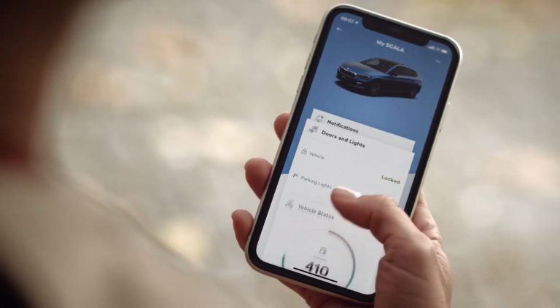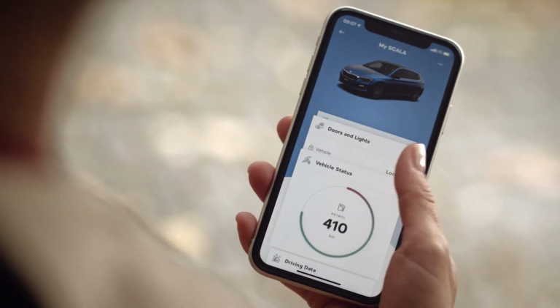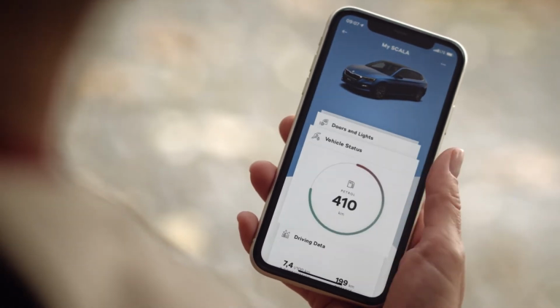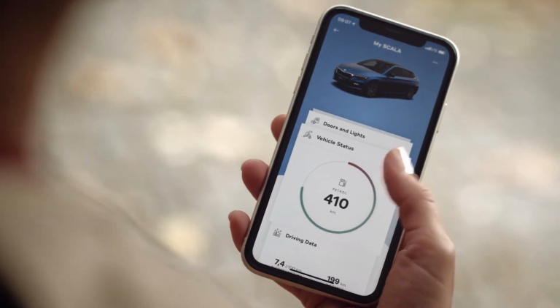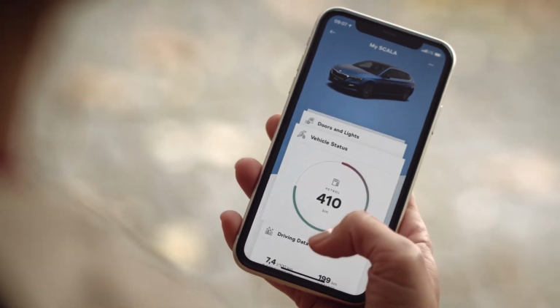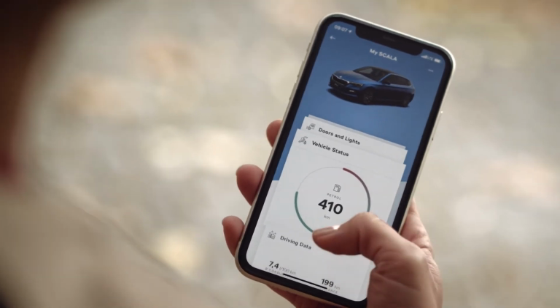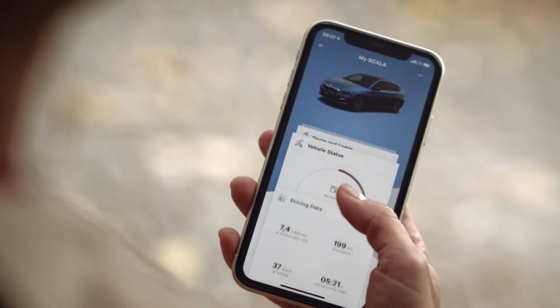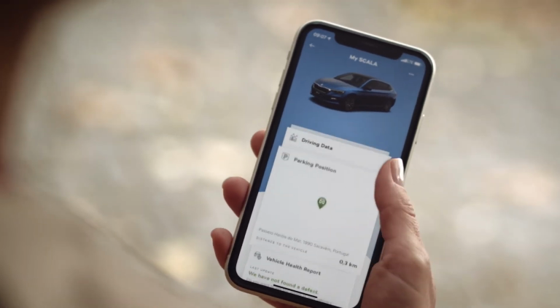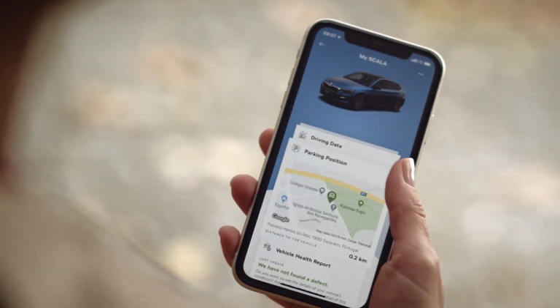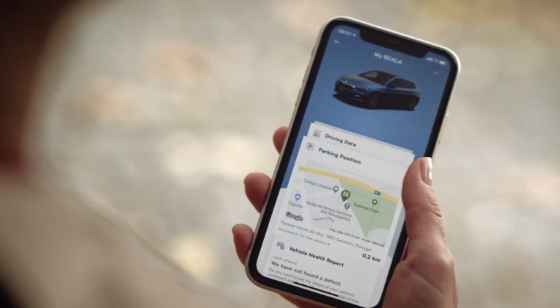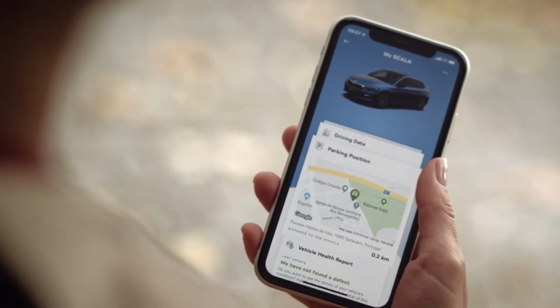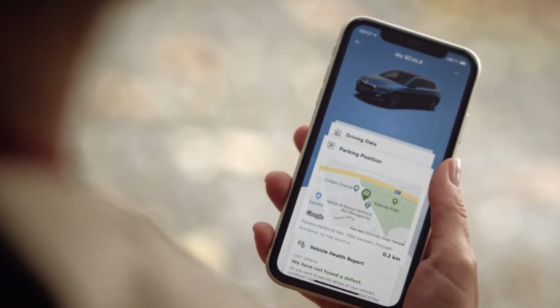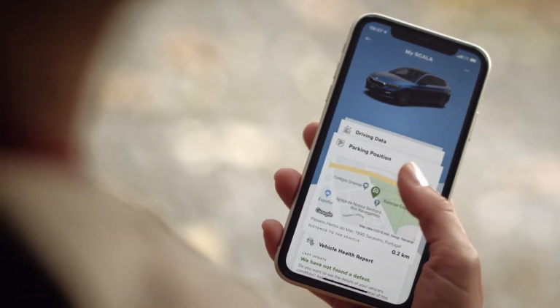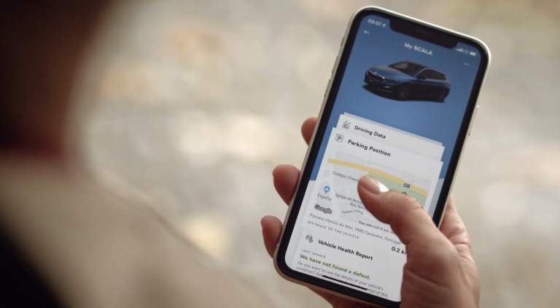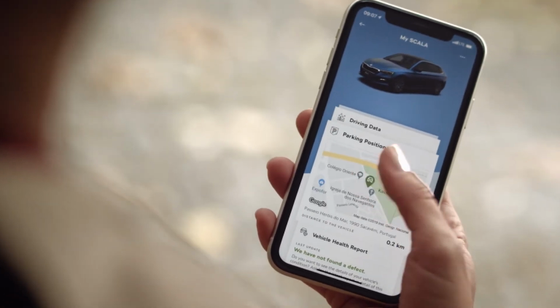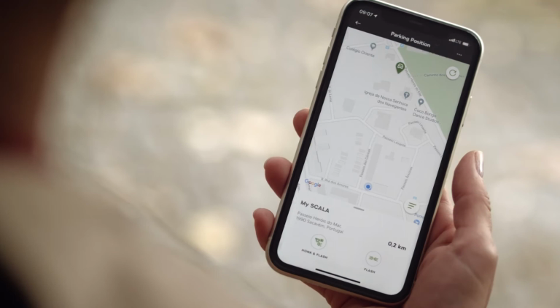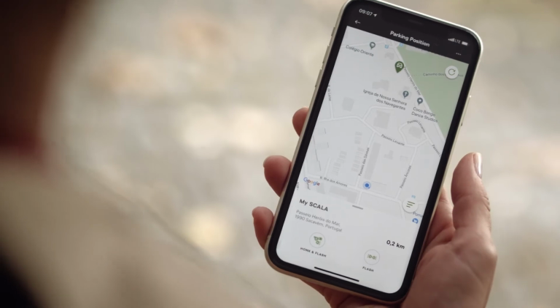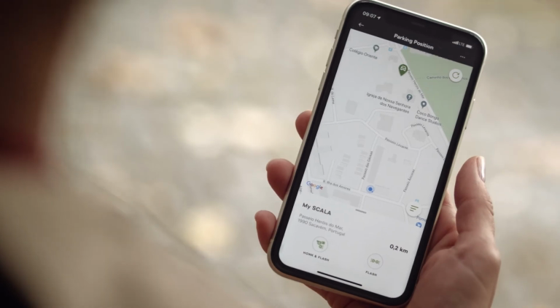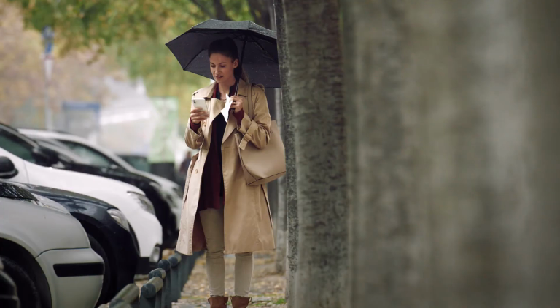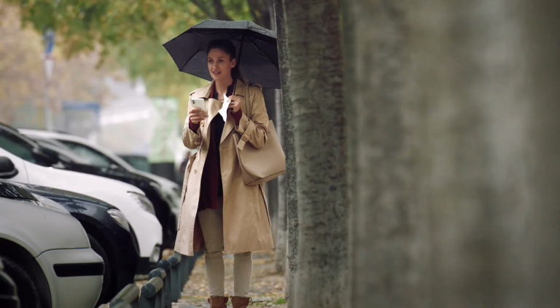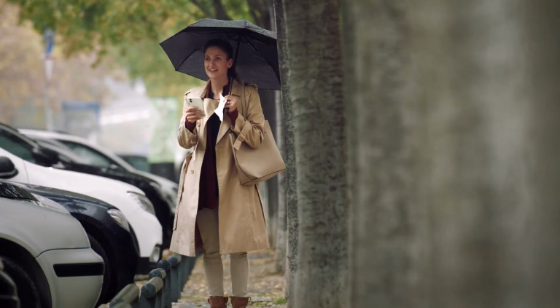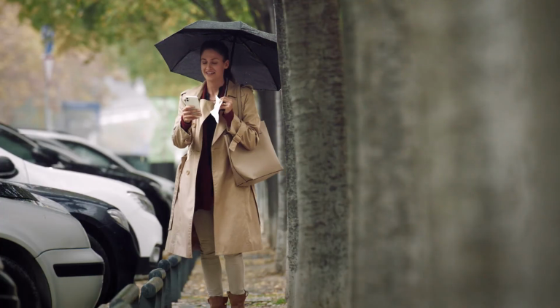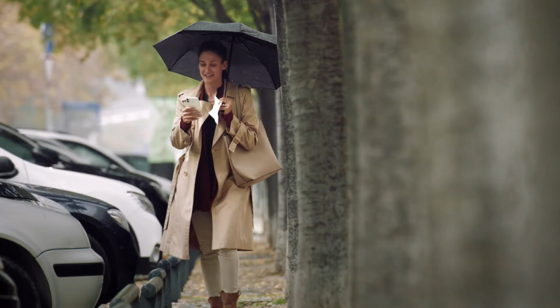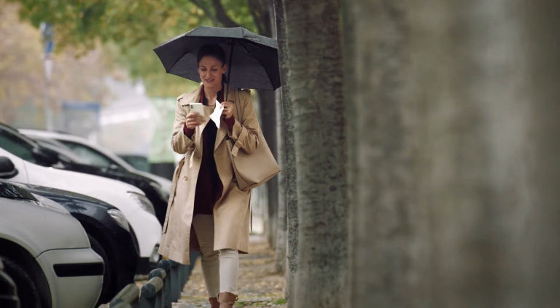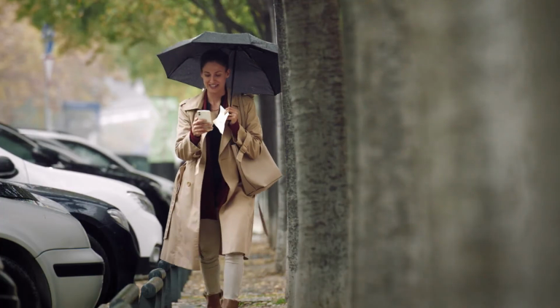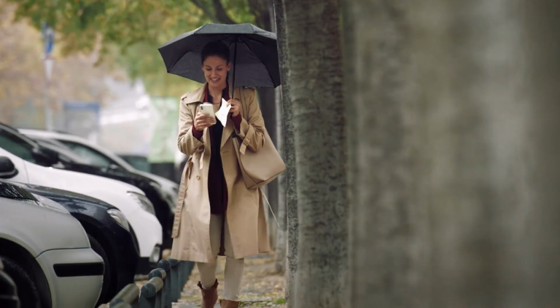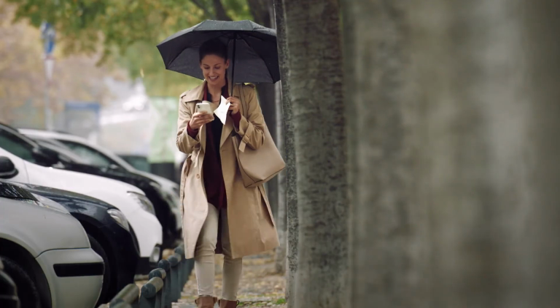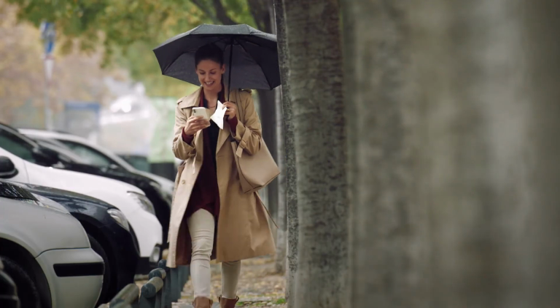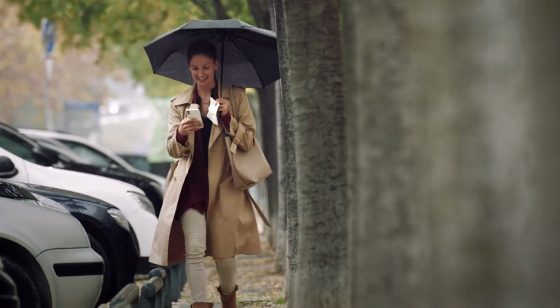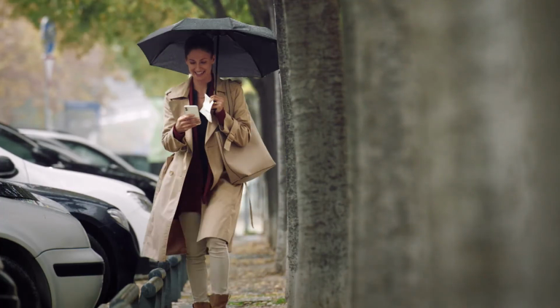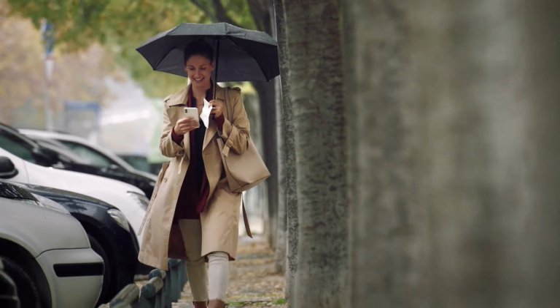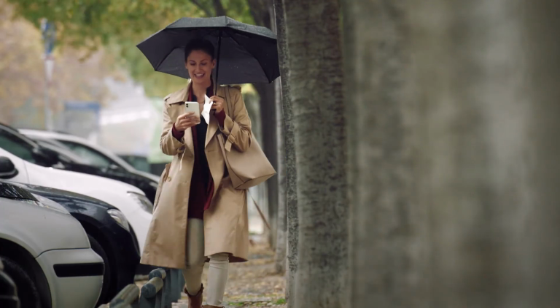Your parking position is shown on the map which guides you straight to your car. Once you're close, use honk and flash to locate your Škoda.